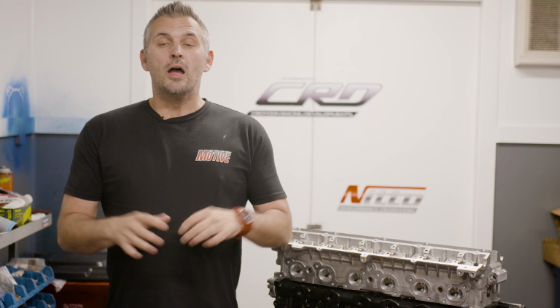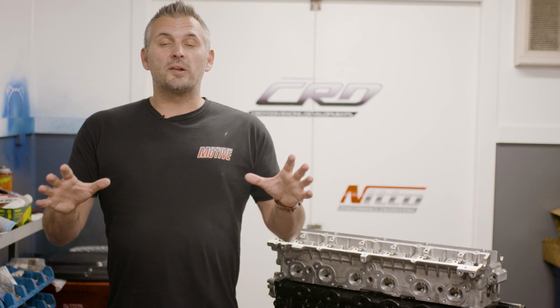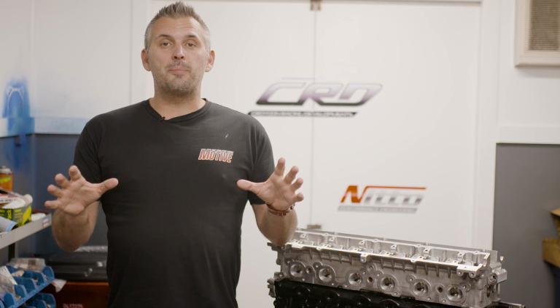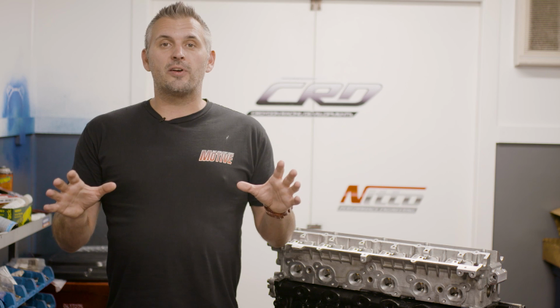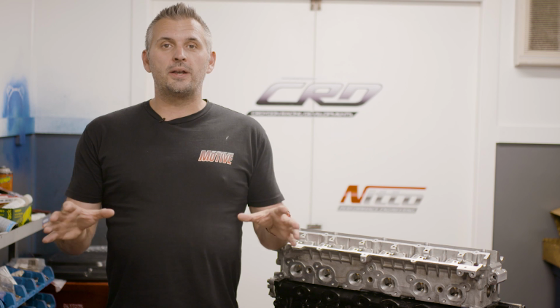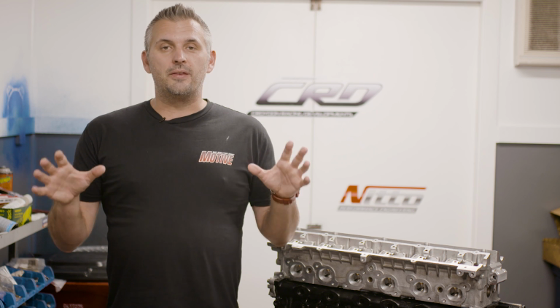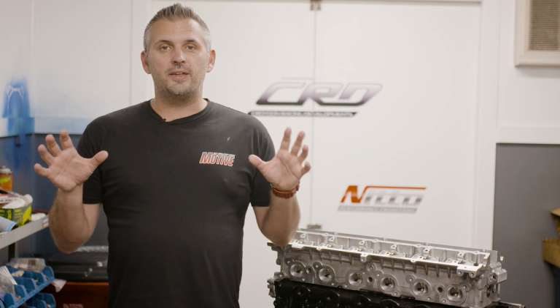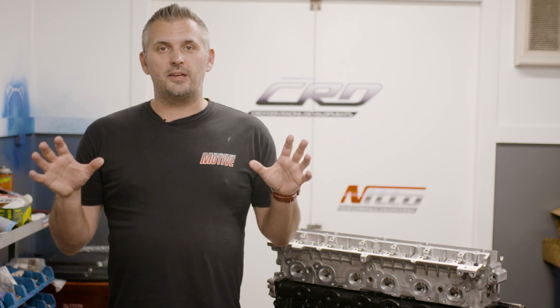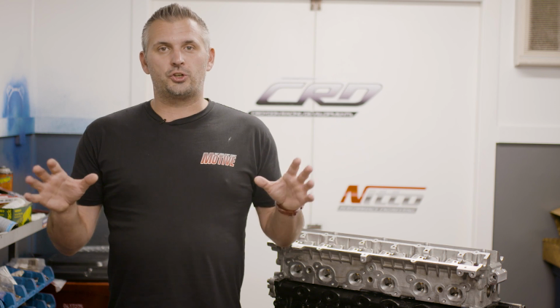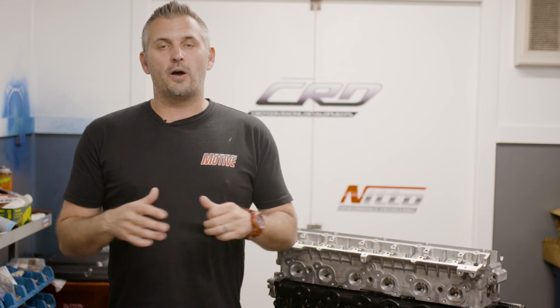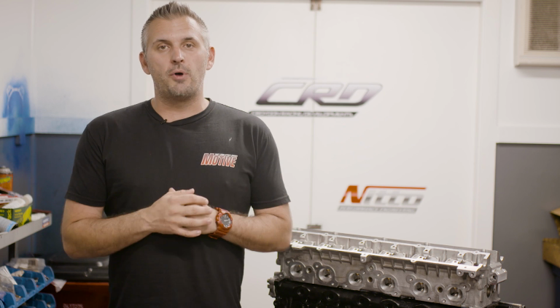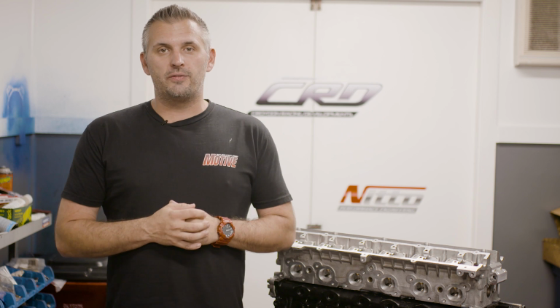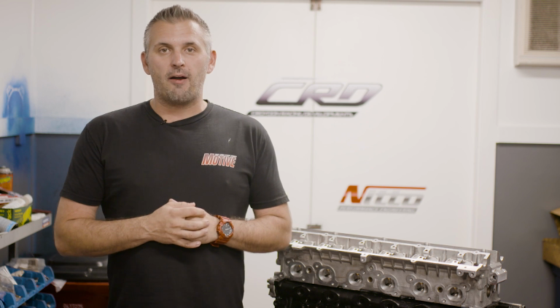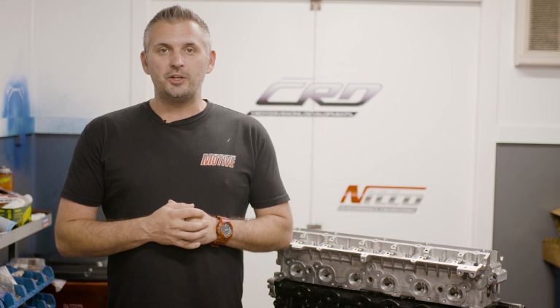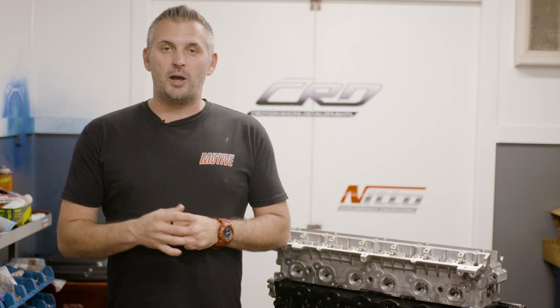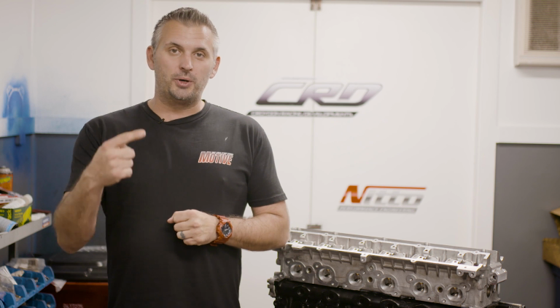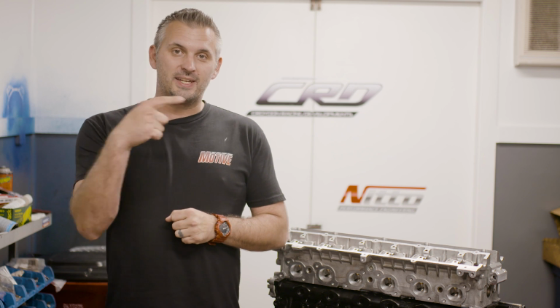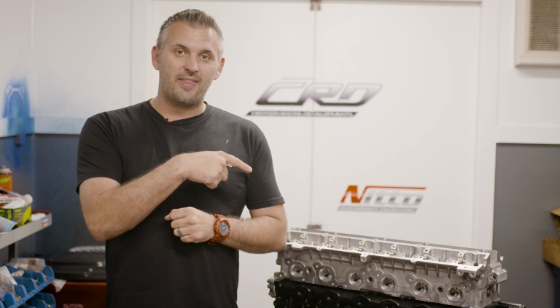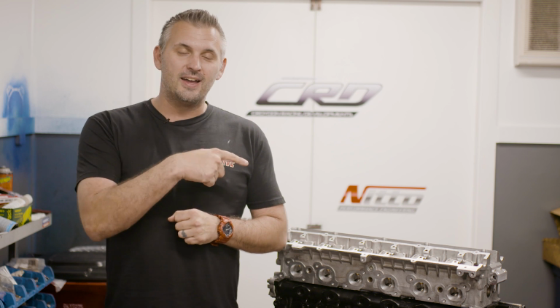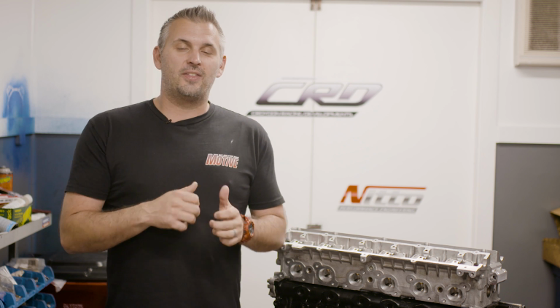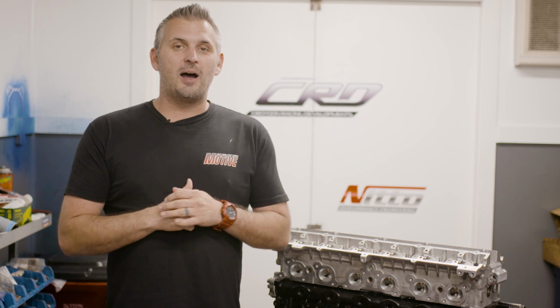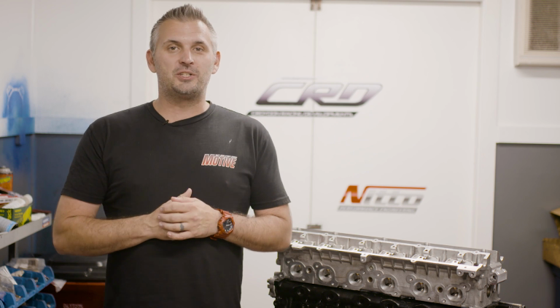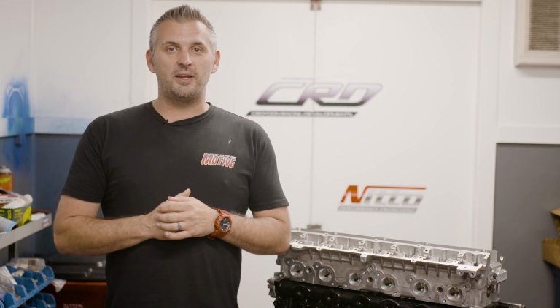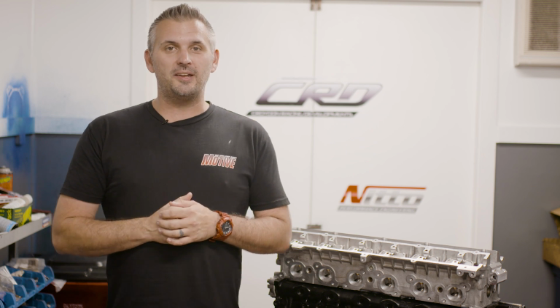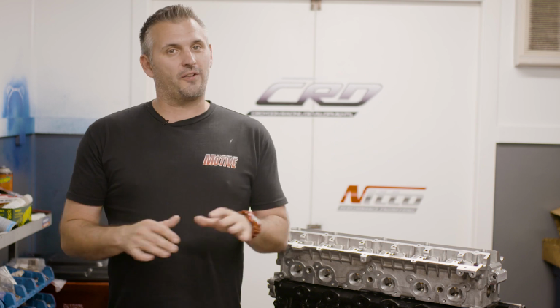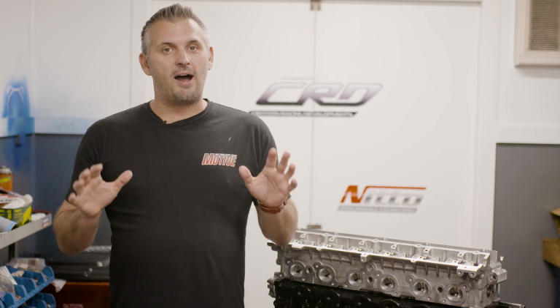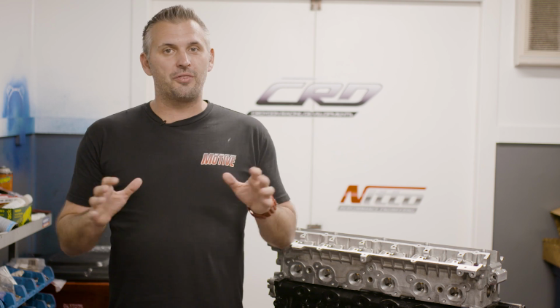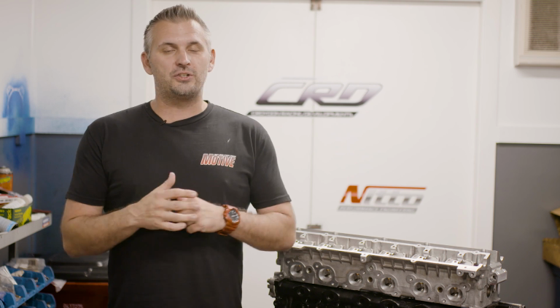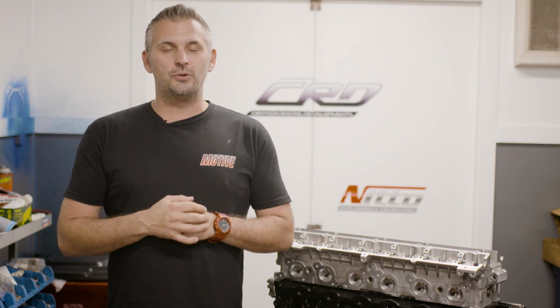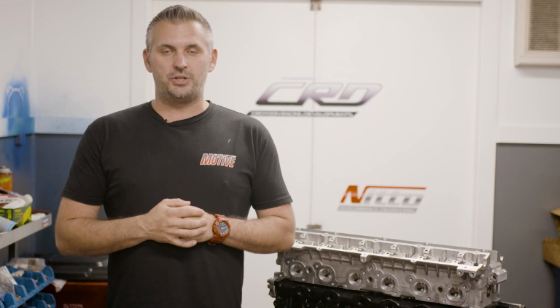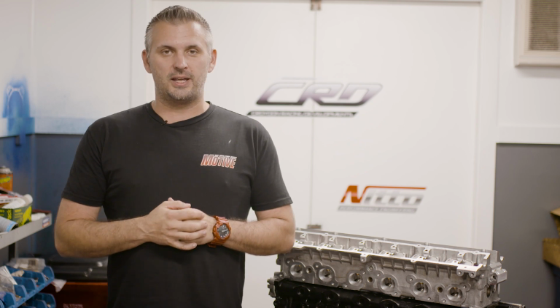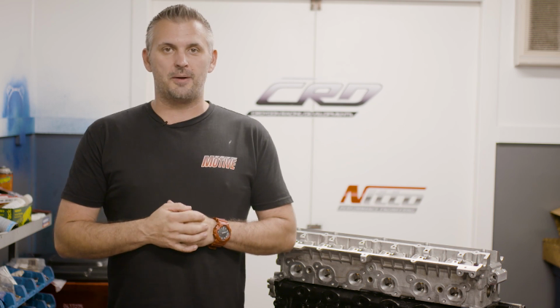What's up everyone? In this issue of Motive Garage, we are putting together the RB26 for our R32 GTR.